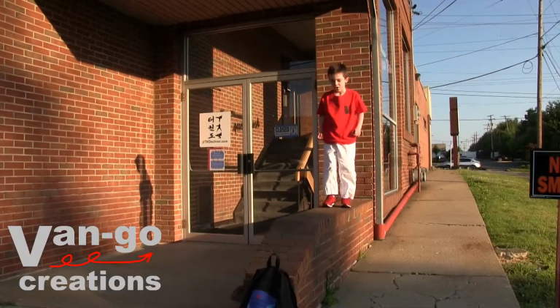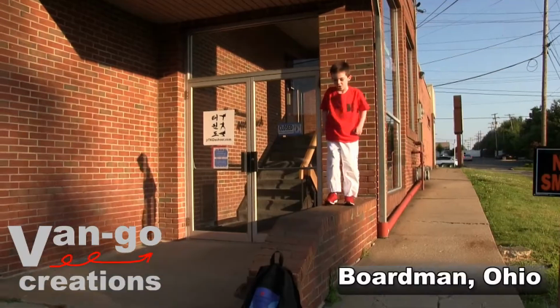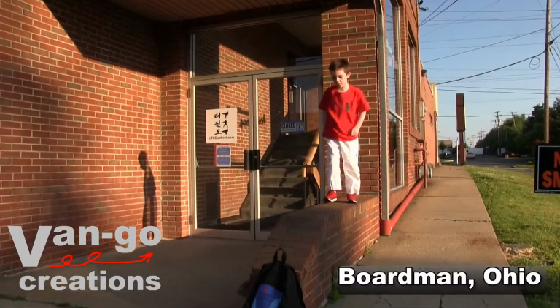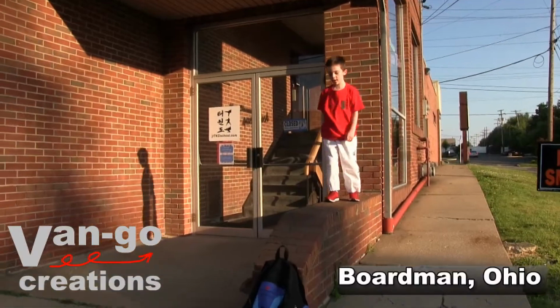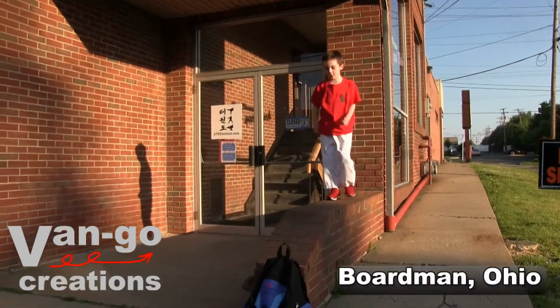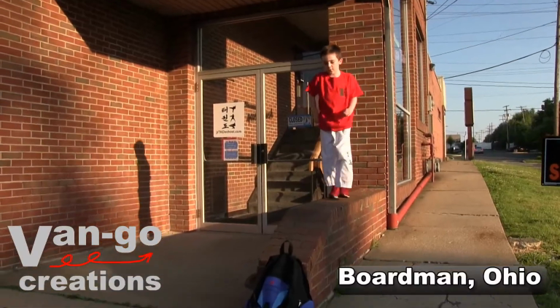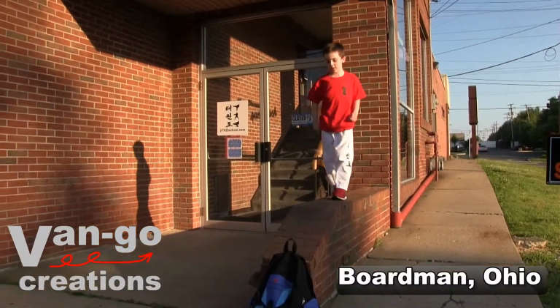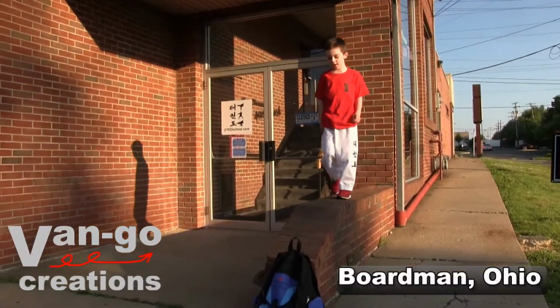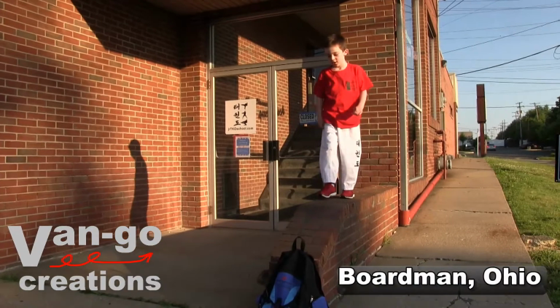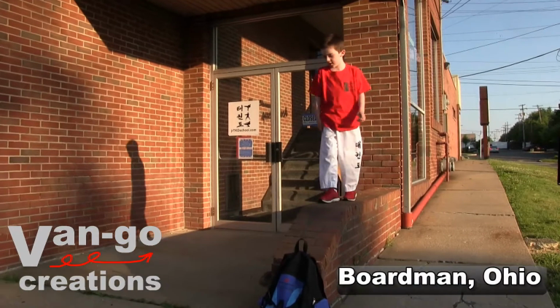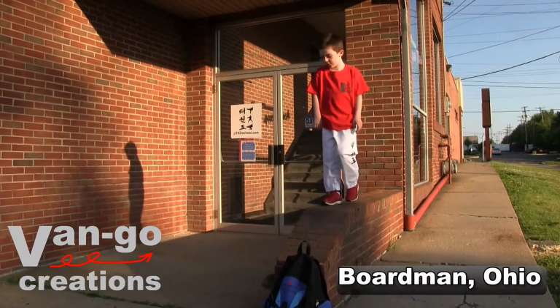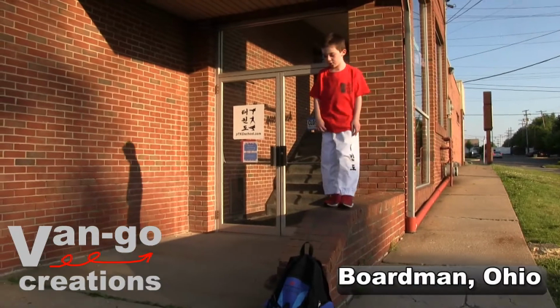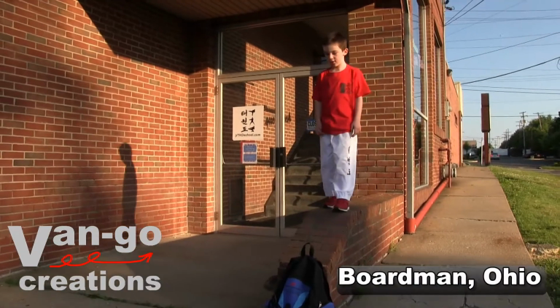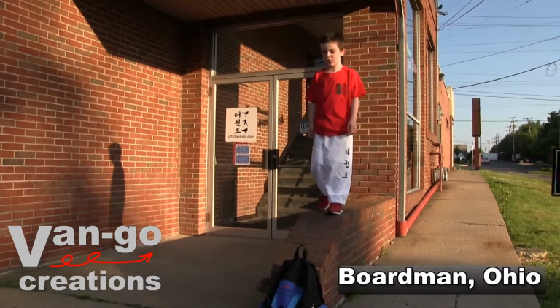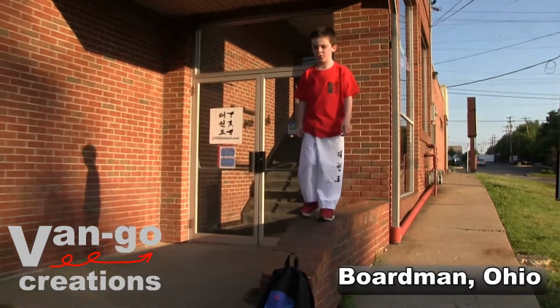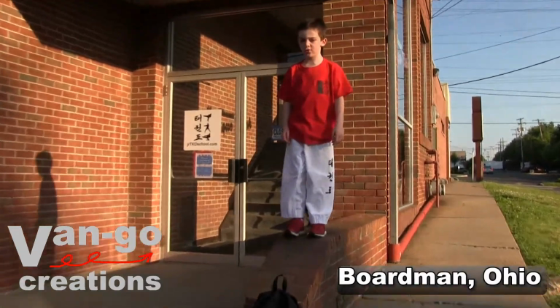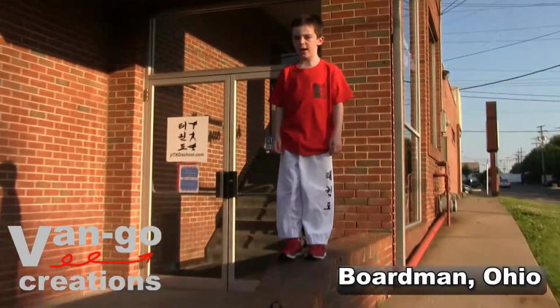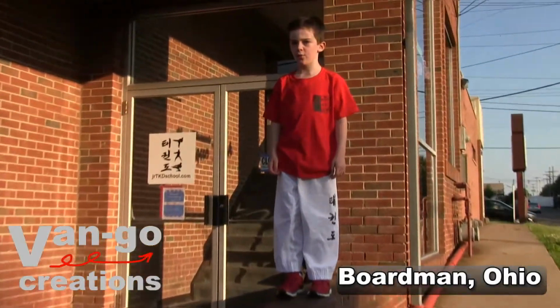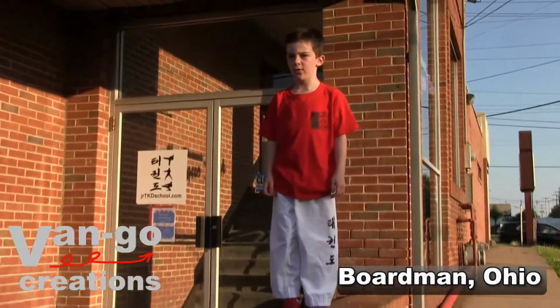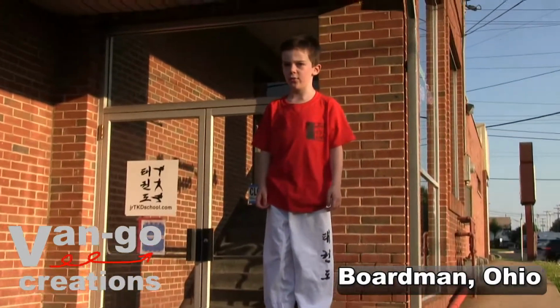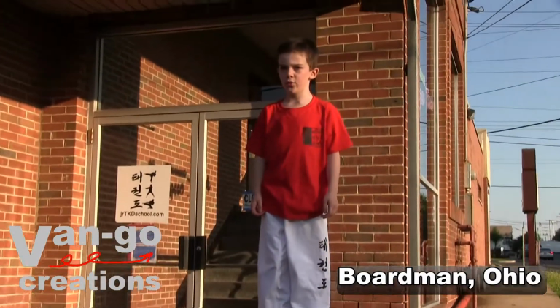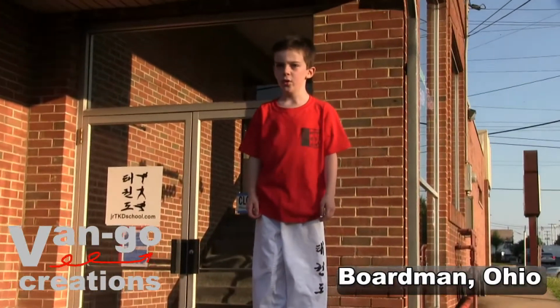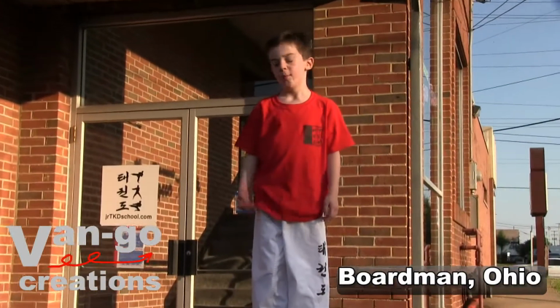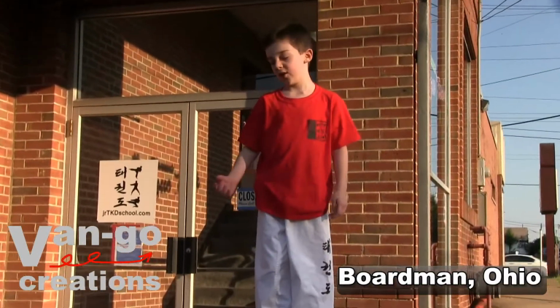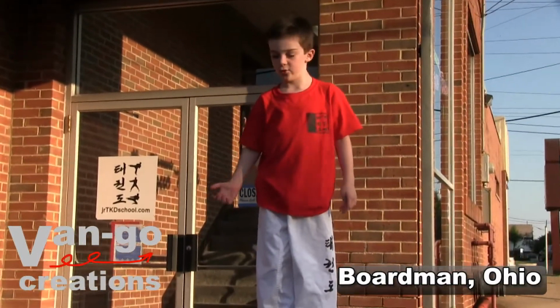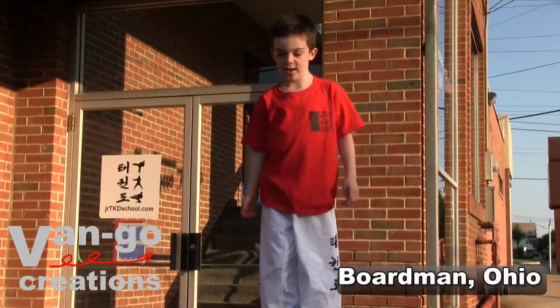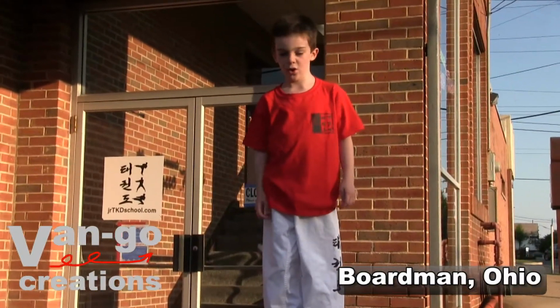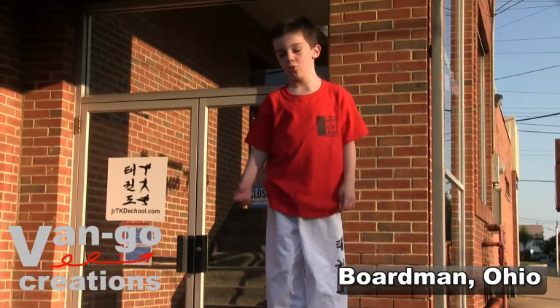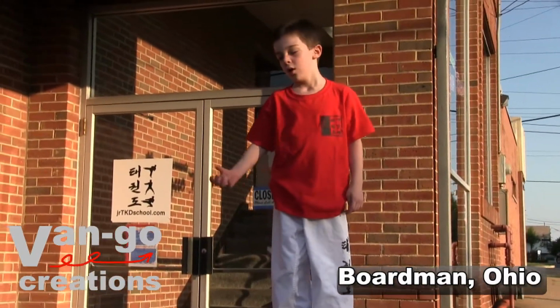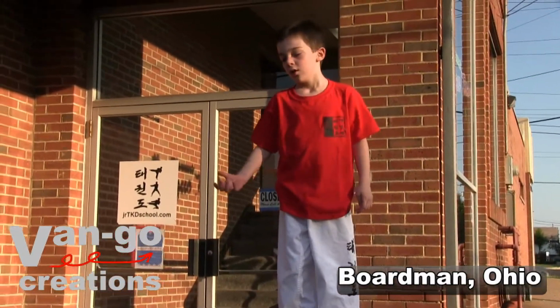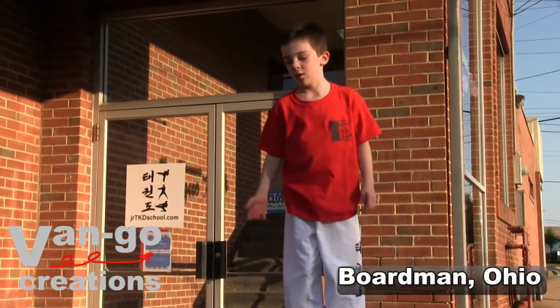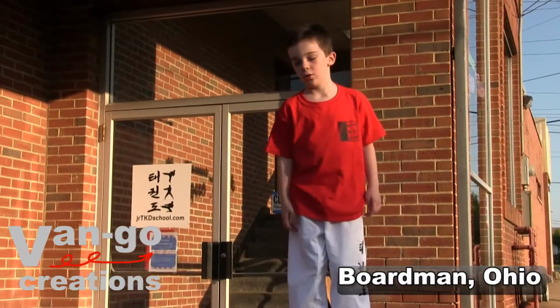Hi, everybody! Today we're at the Junior Taekwondo School. I can take you there.